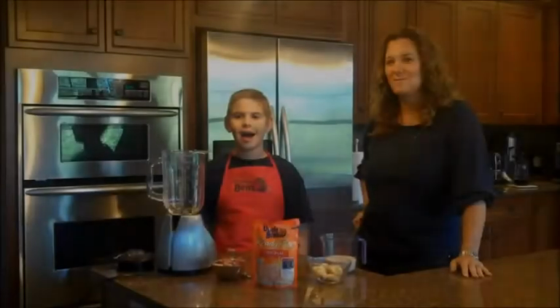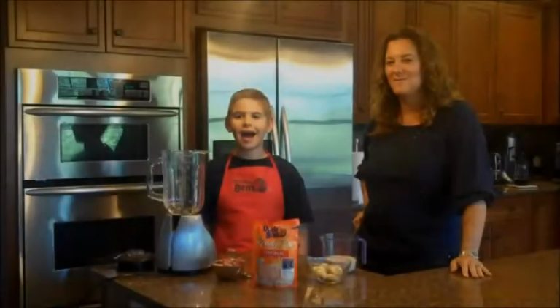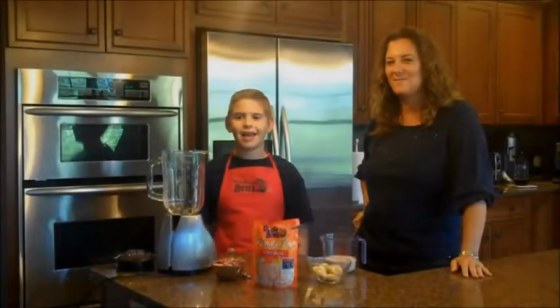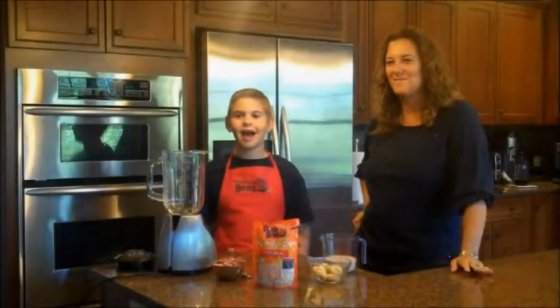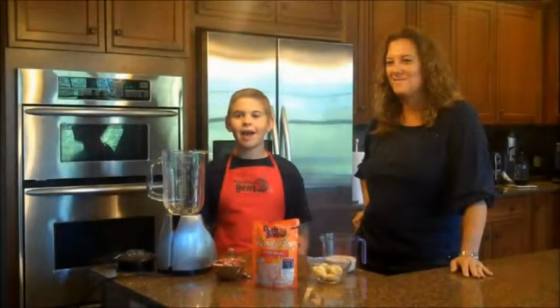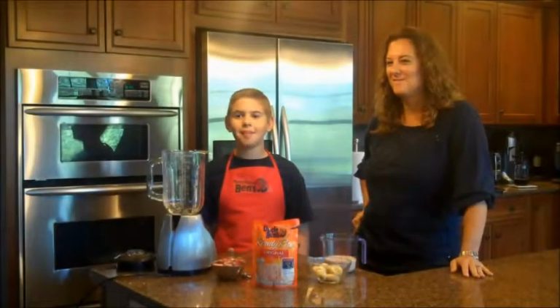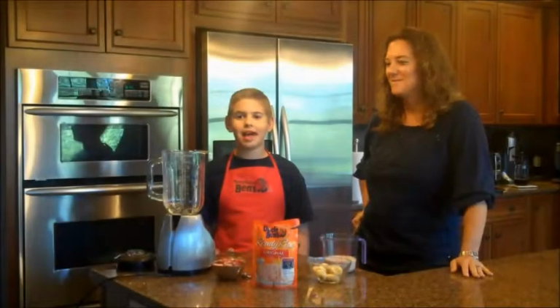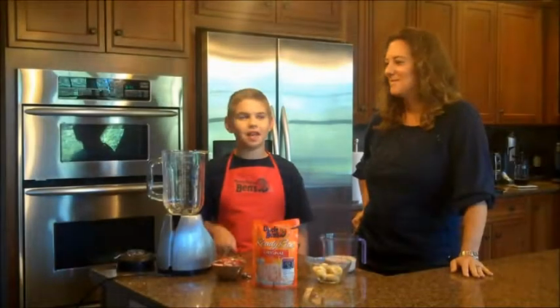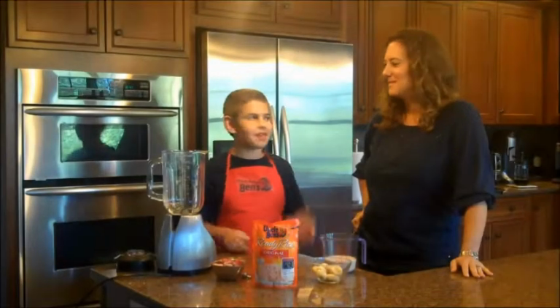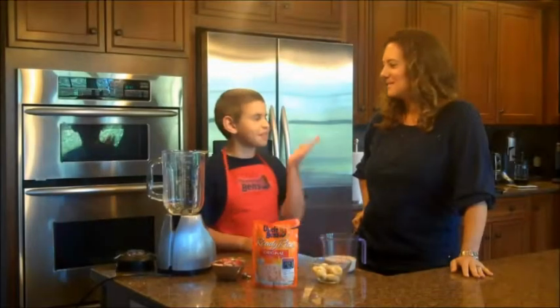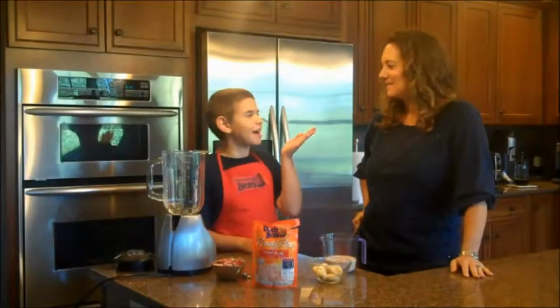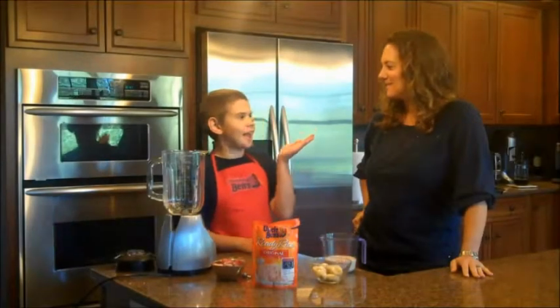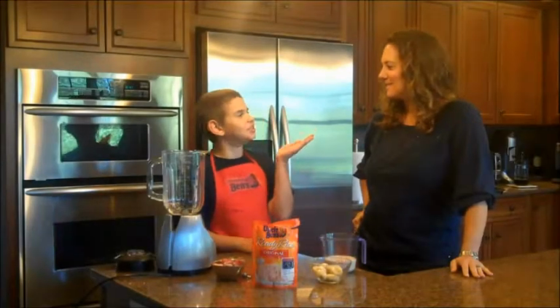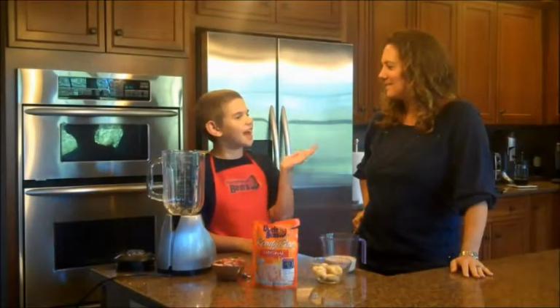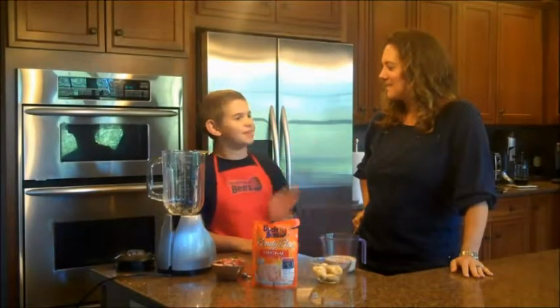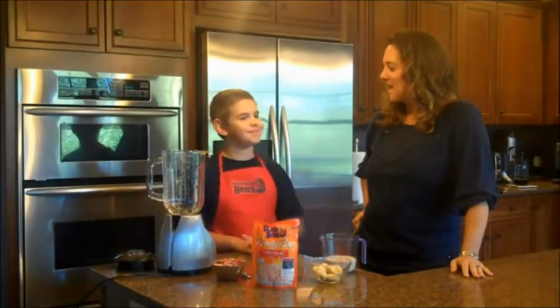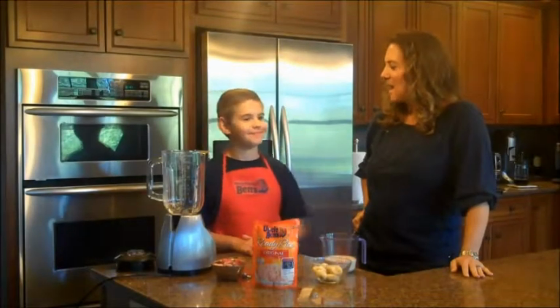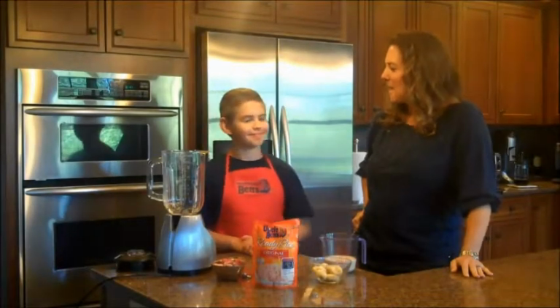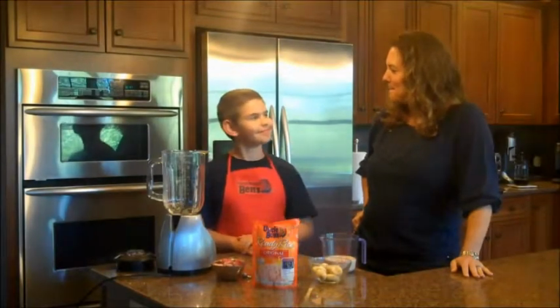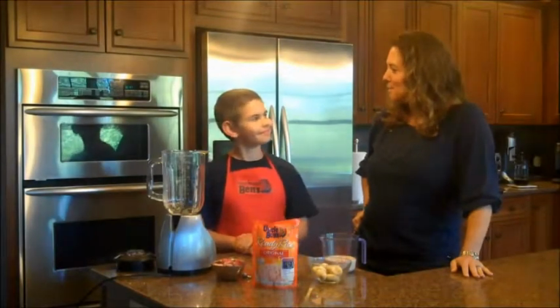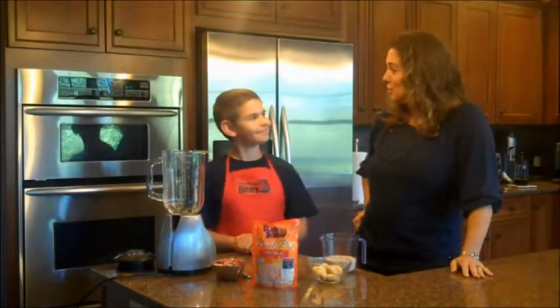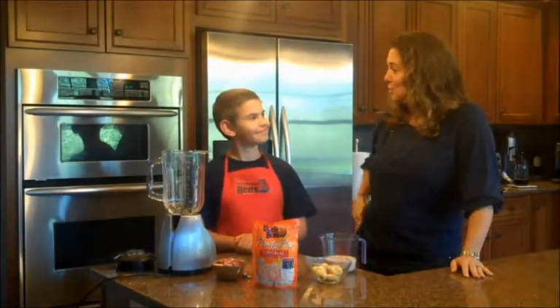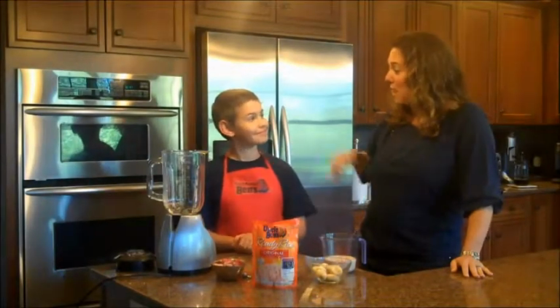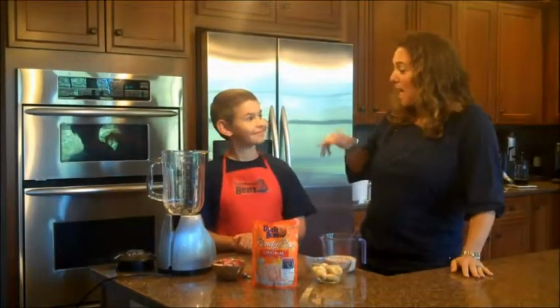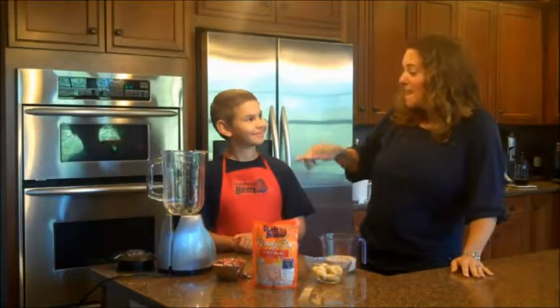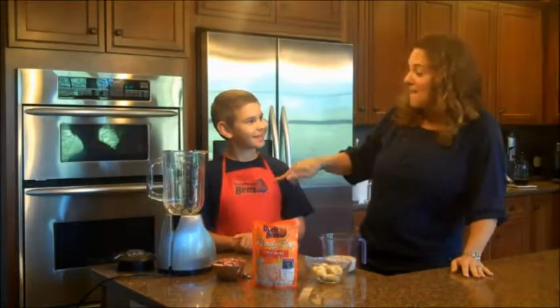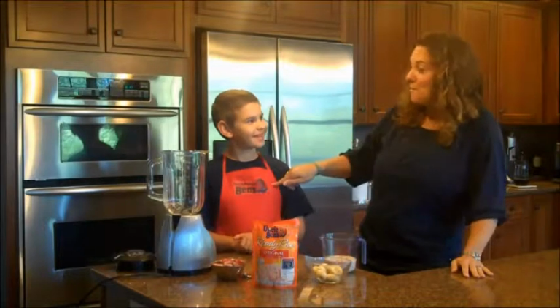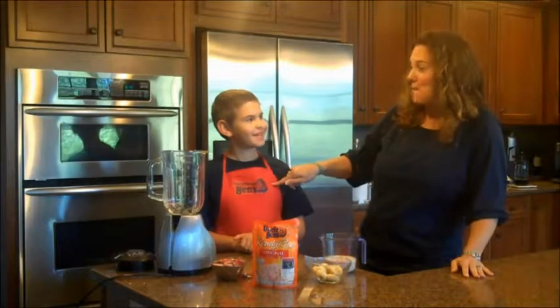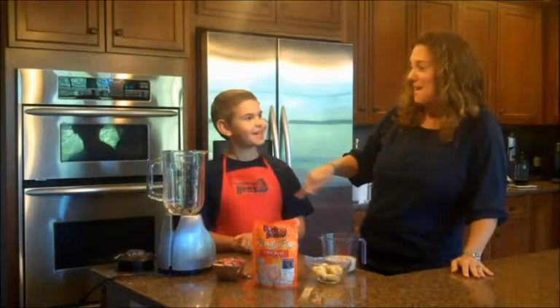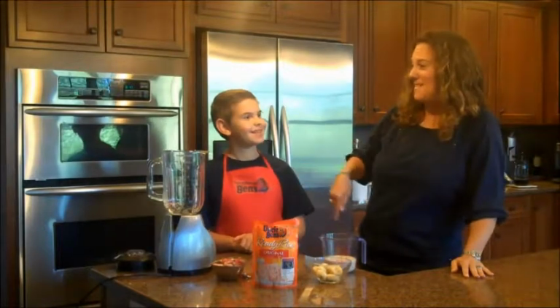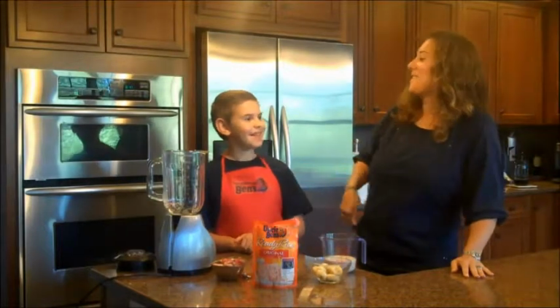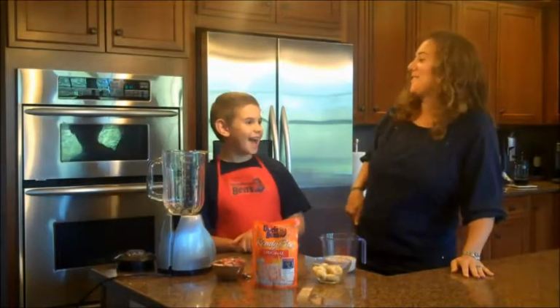Hi, I'm Ben and this is my Aunt Jen. And that makes you Nephew Ben. Yeah!